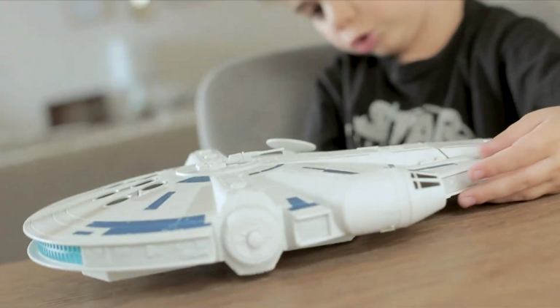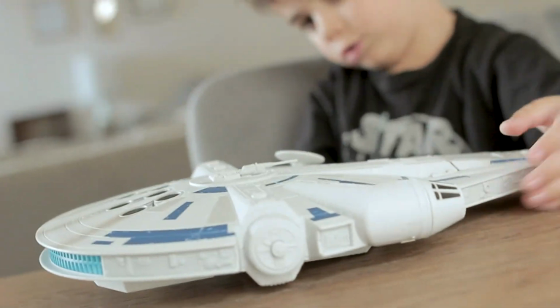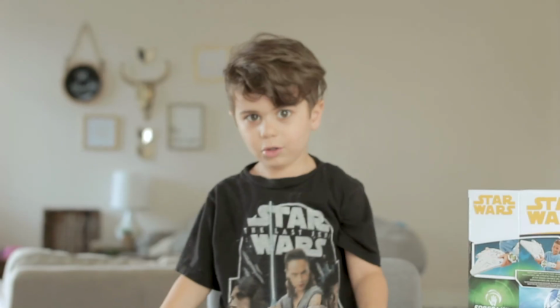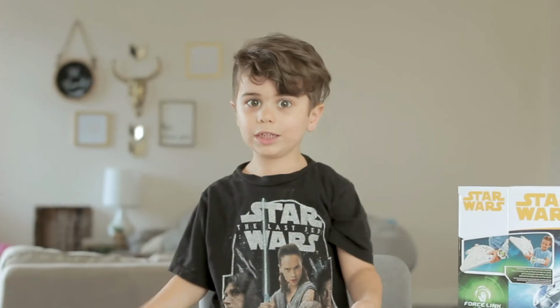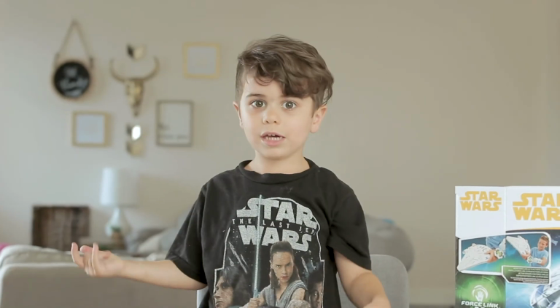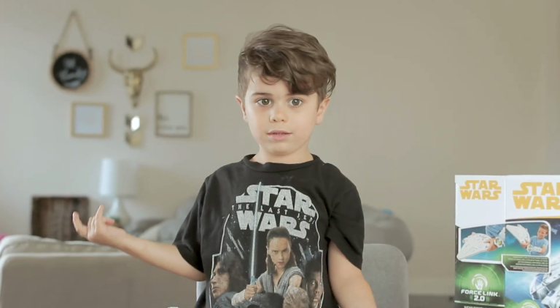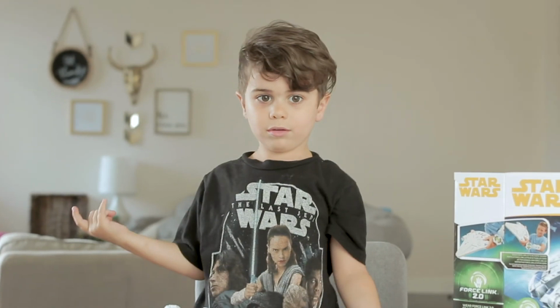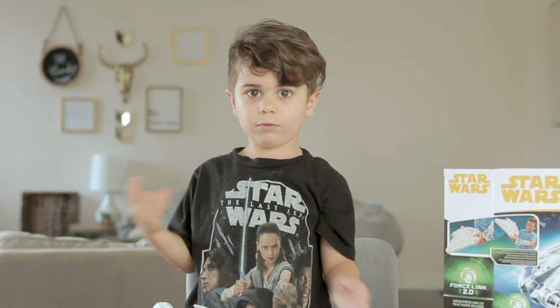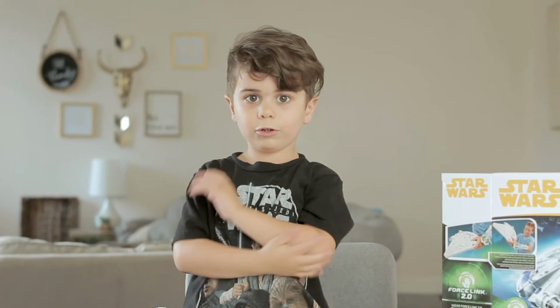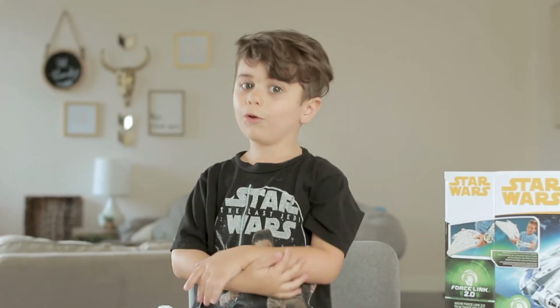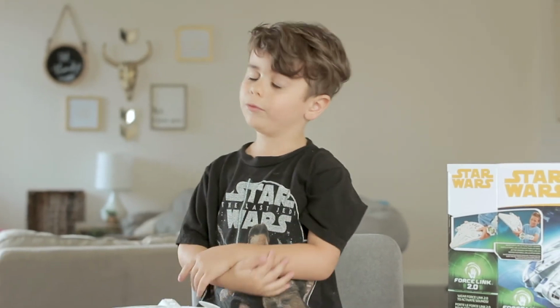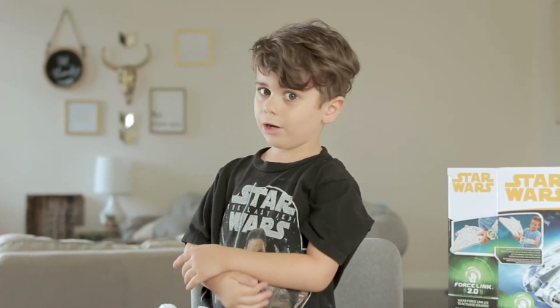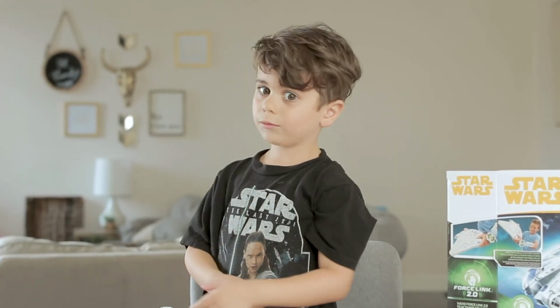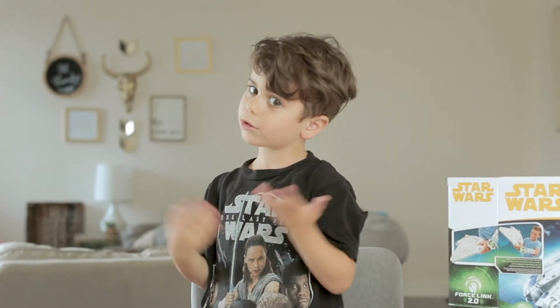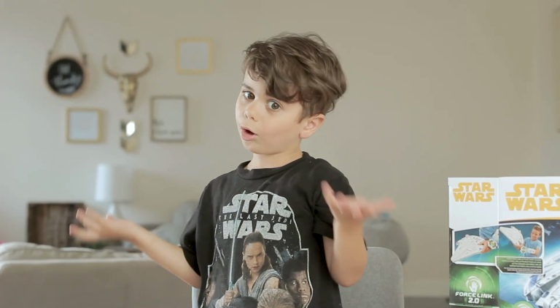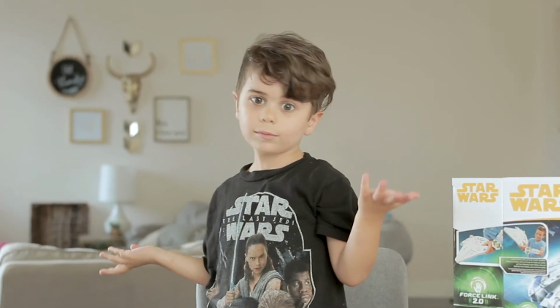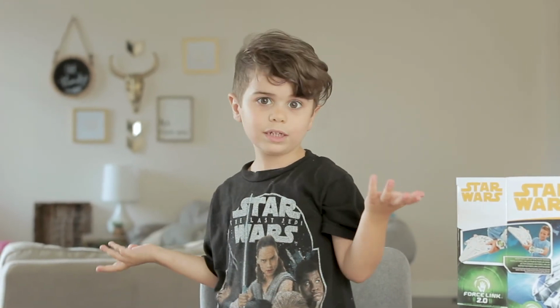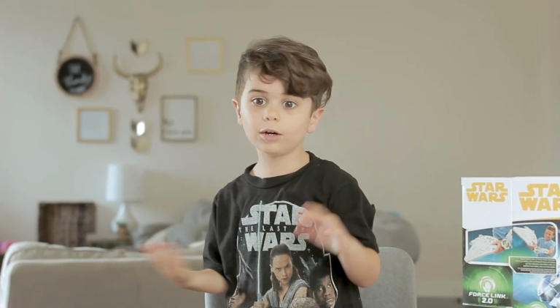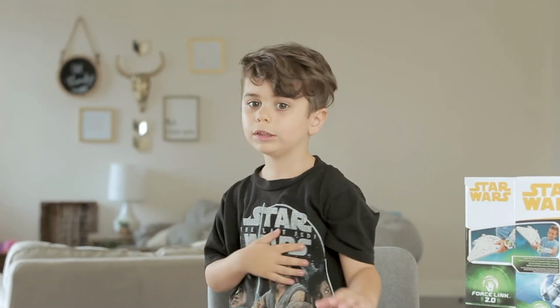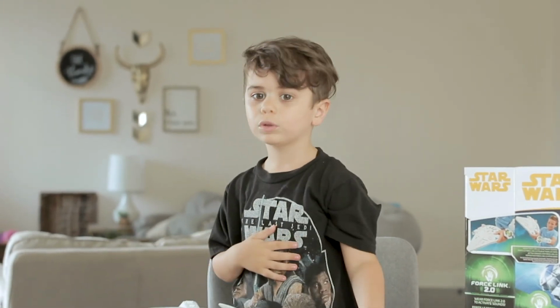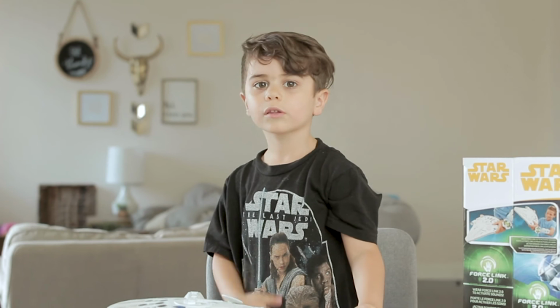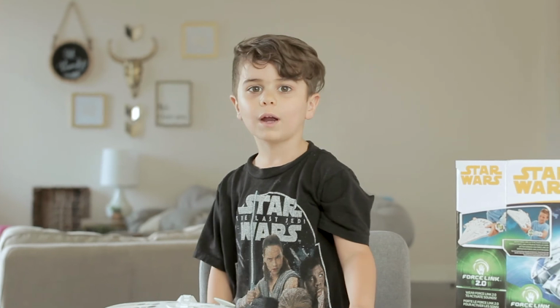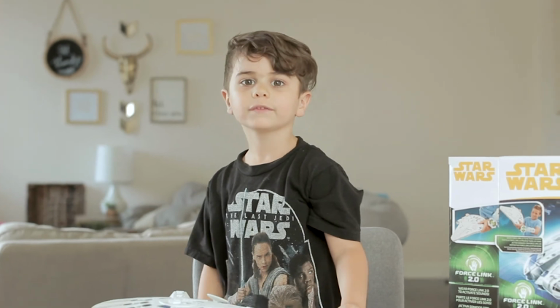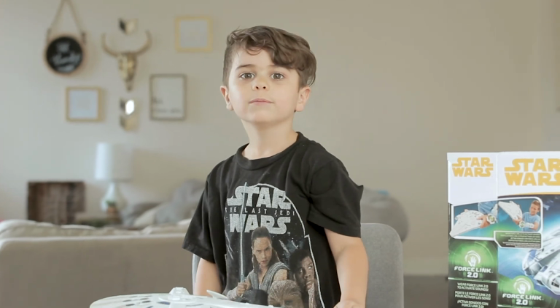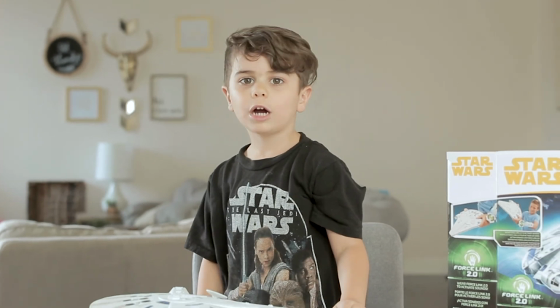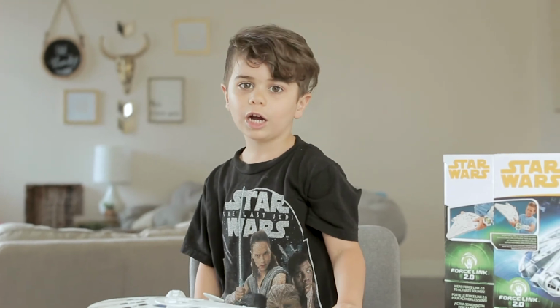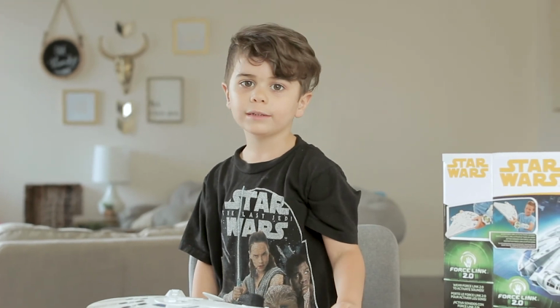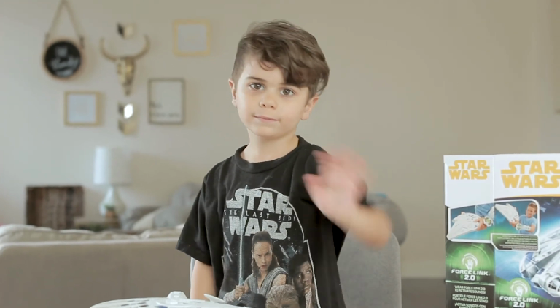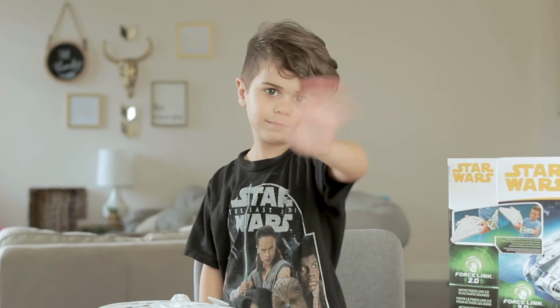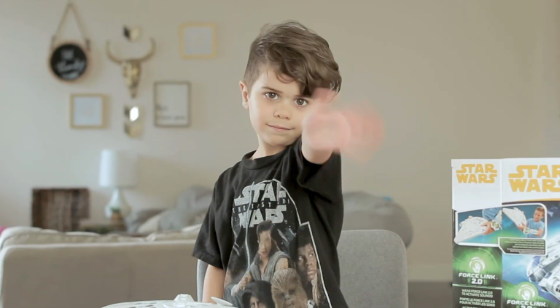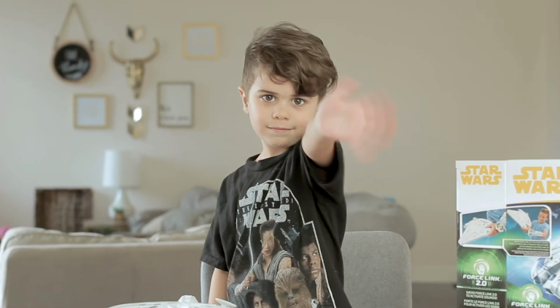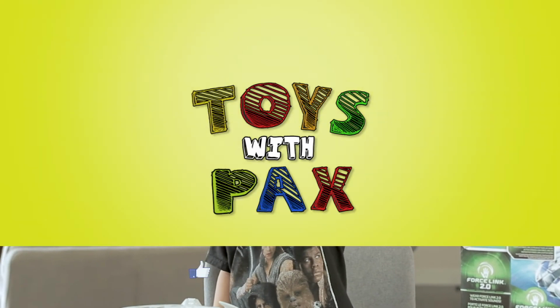All right, guys, this is where we close. That was an awesome video. Bye. Bye.